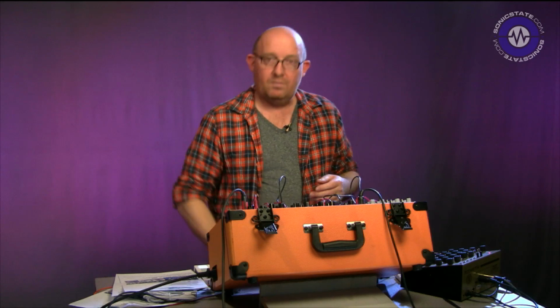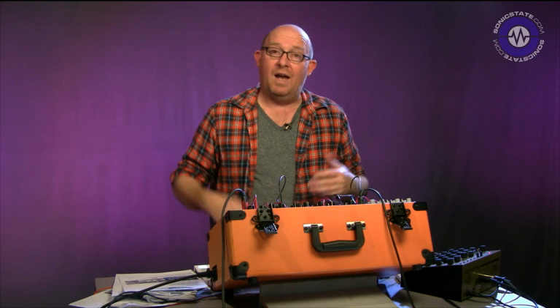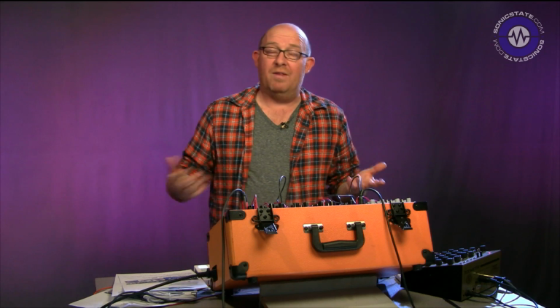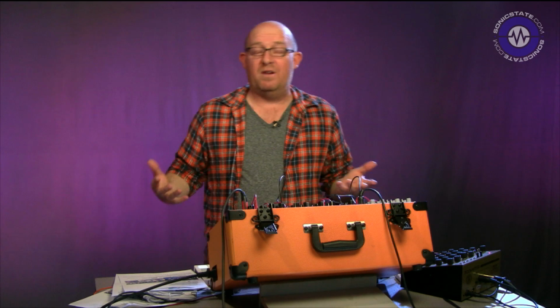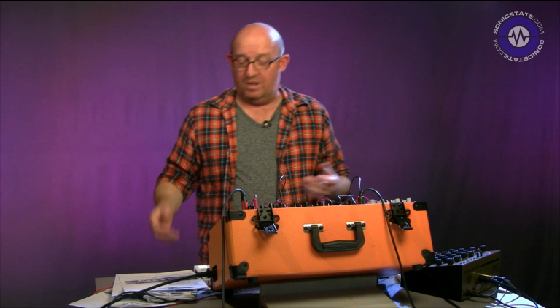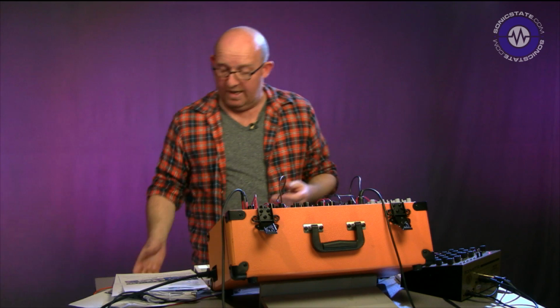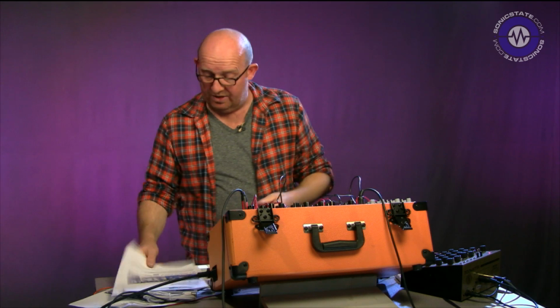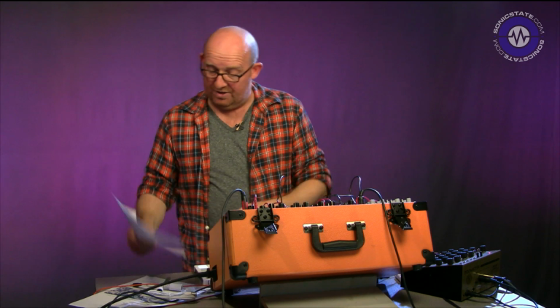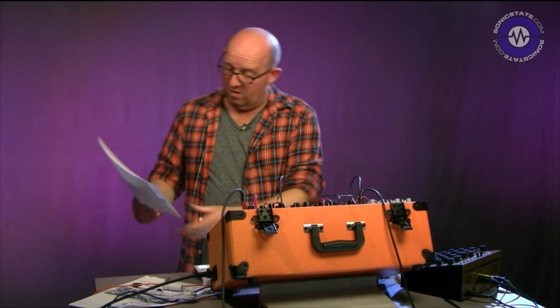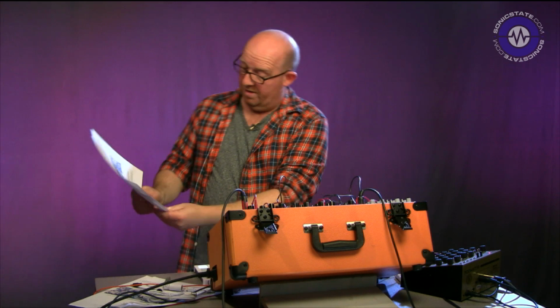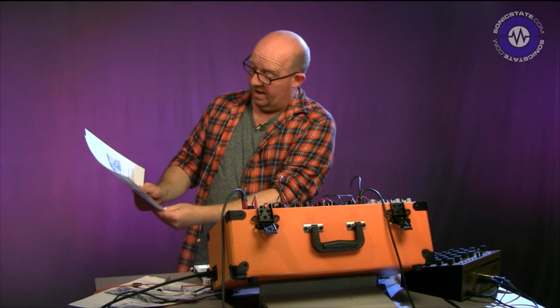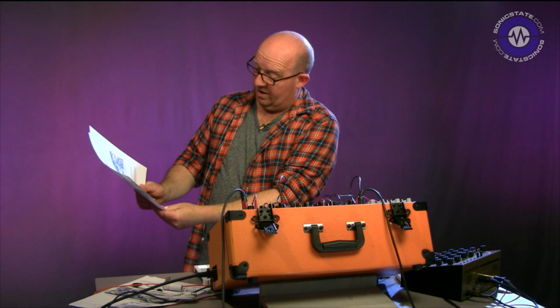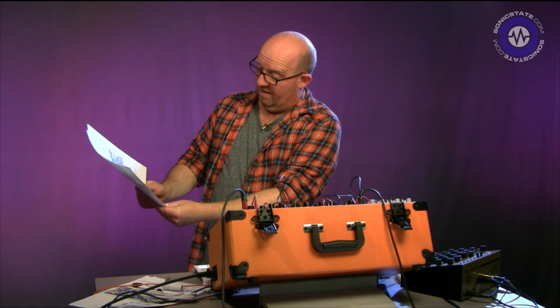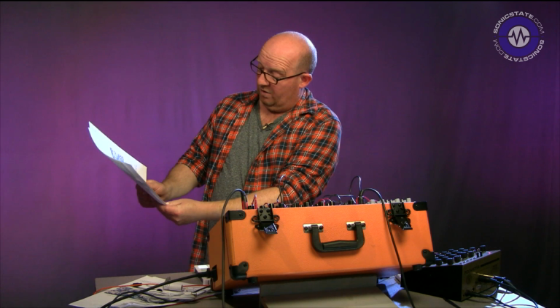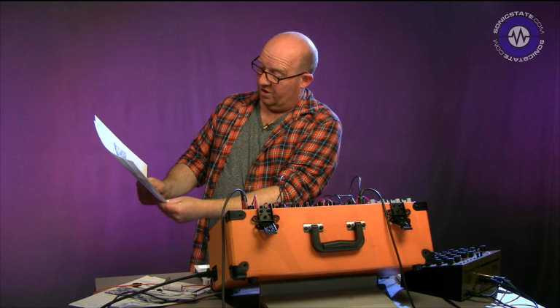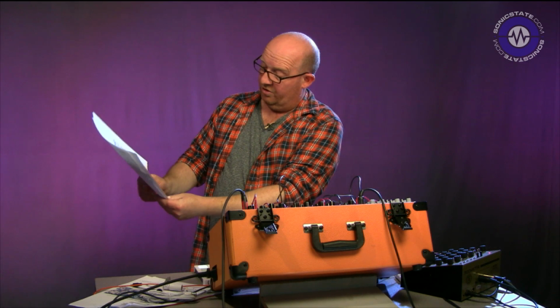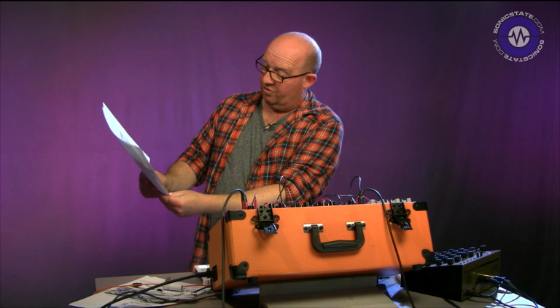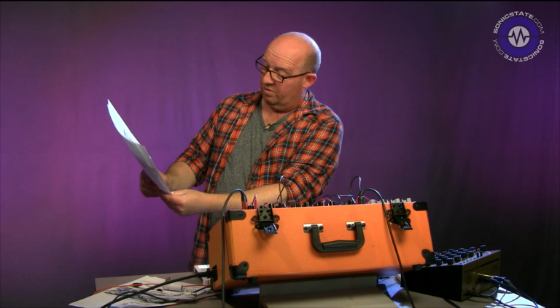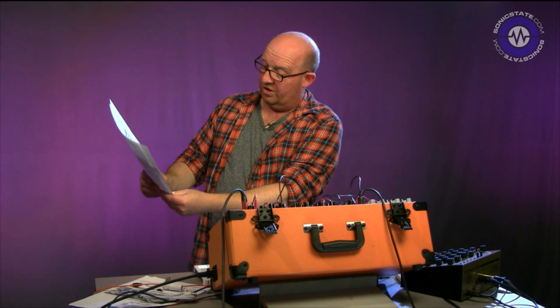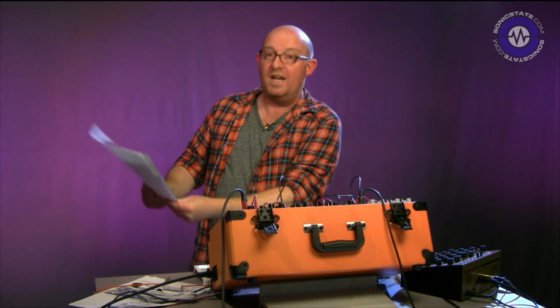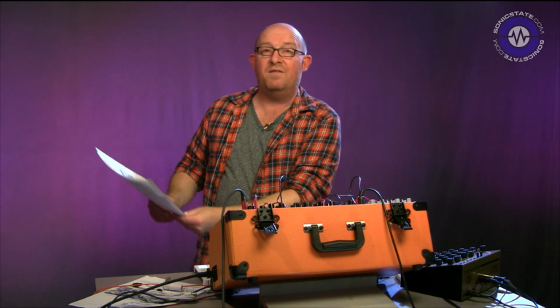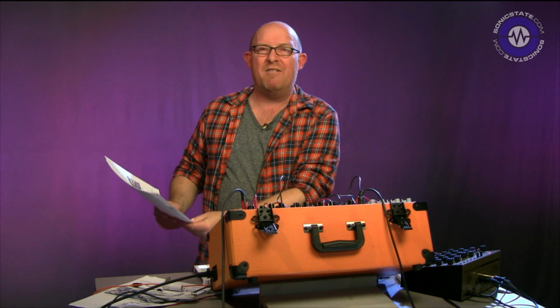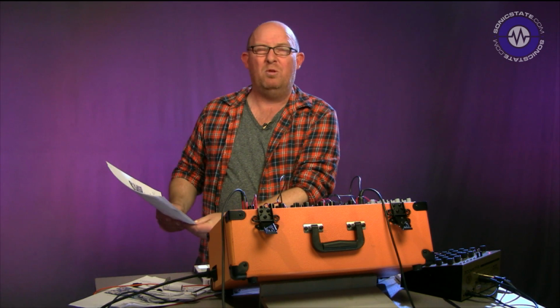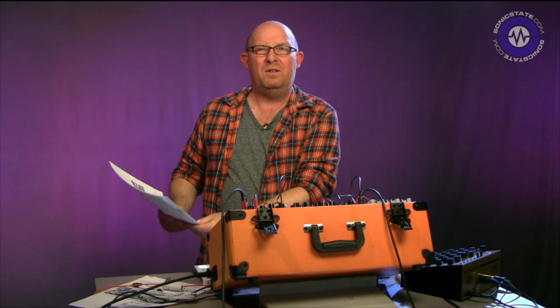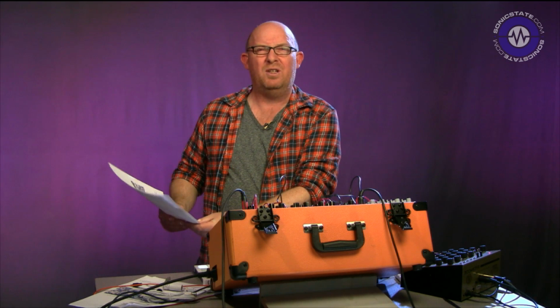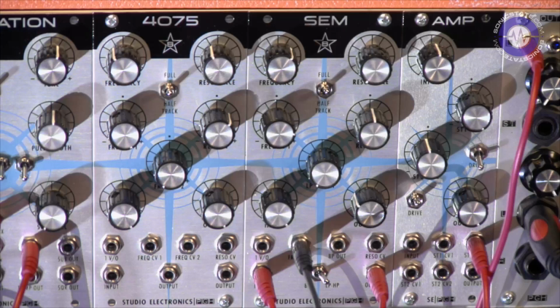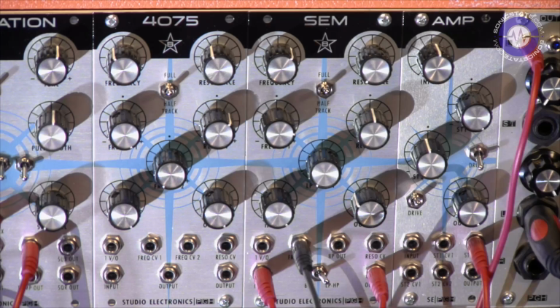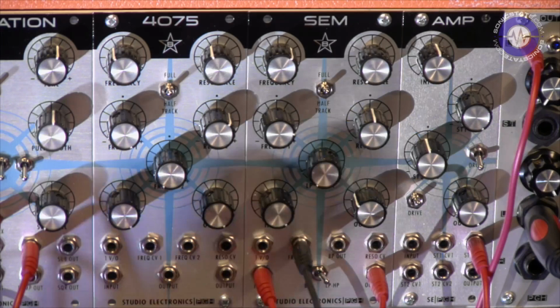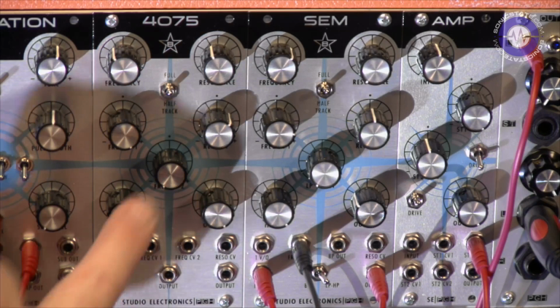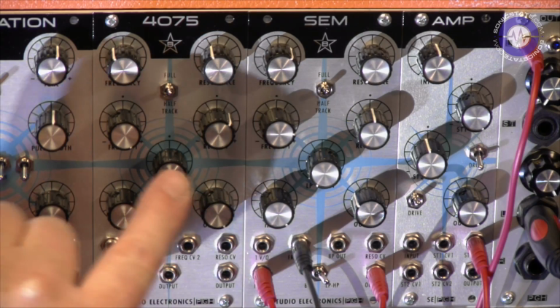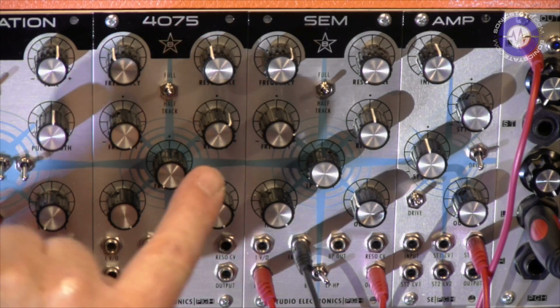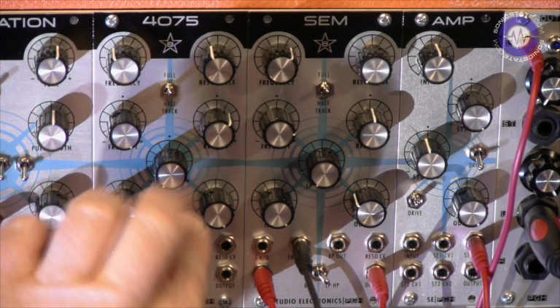This filter is, and I quote, a voltage-controlled state variable filter. Let's take a look at the front panel.